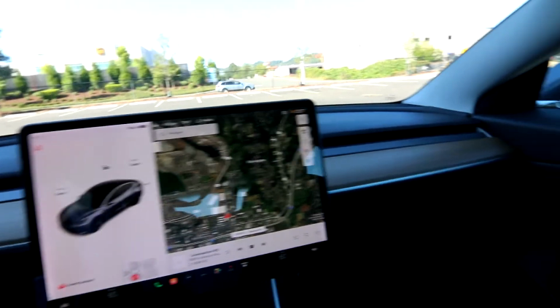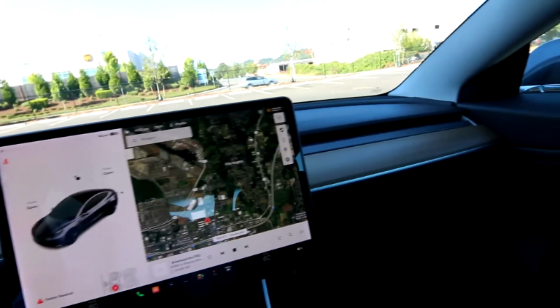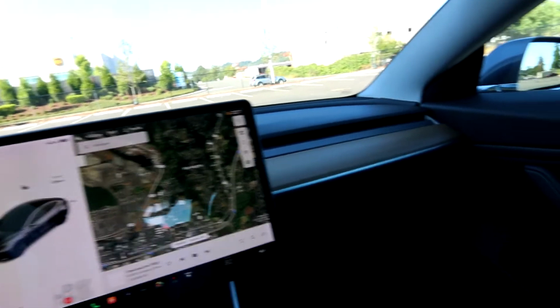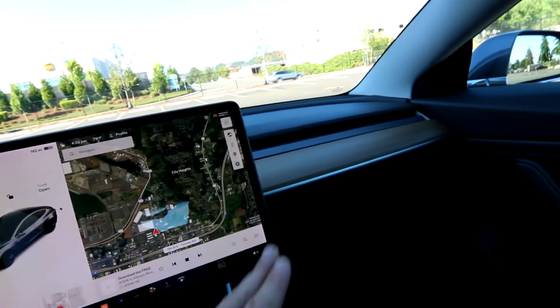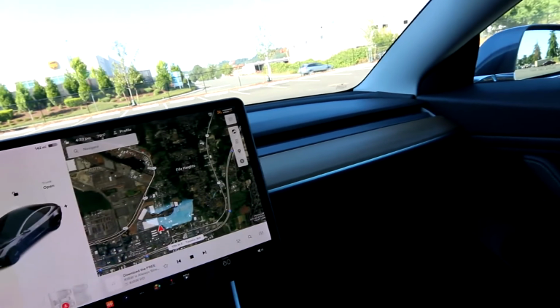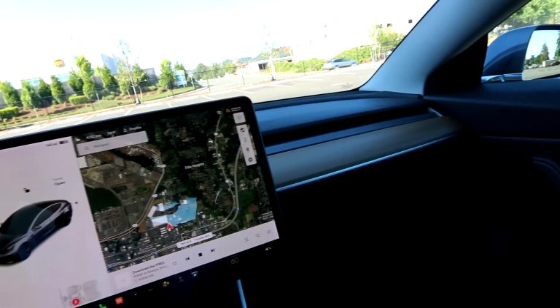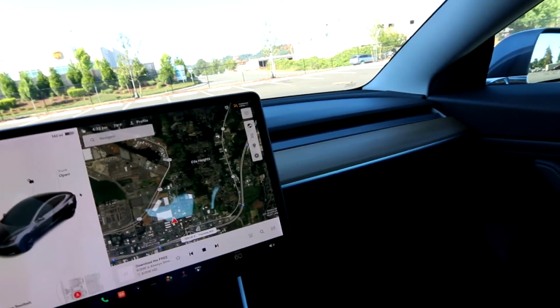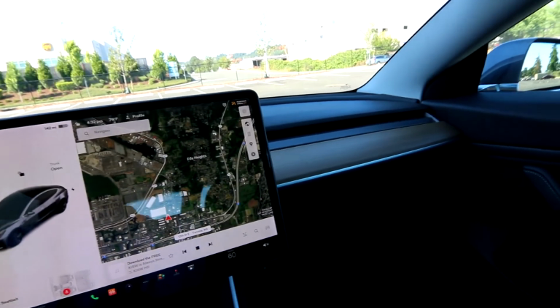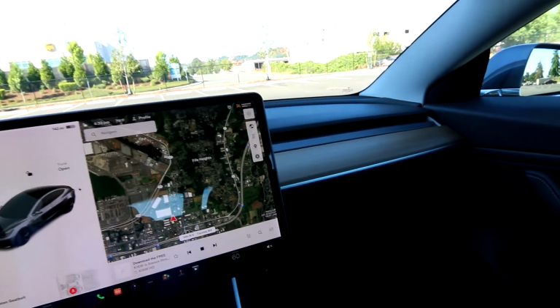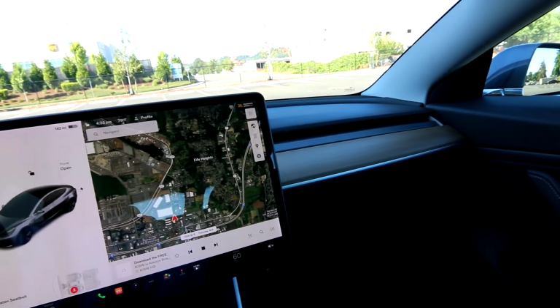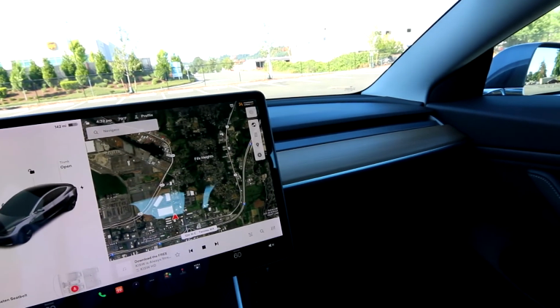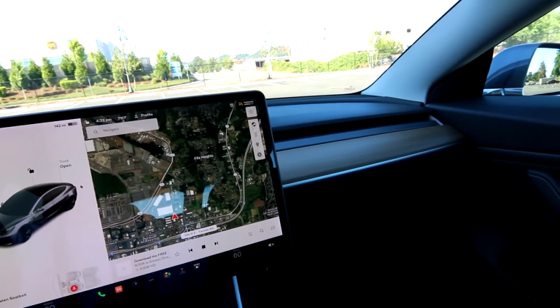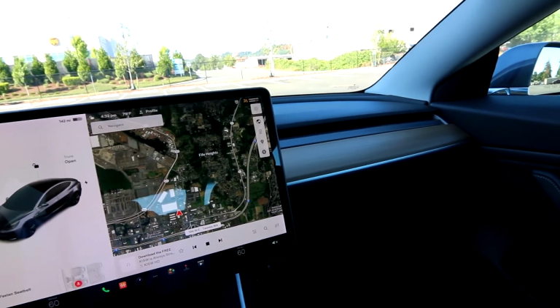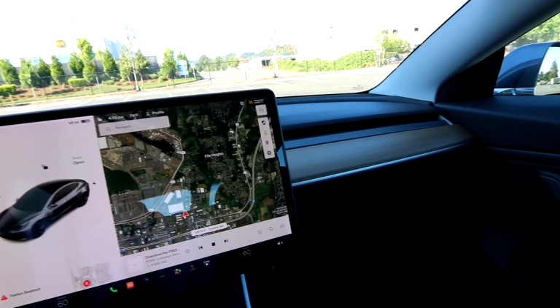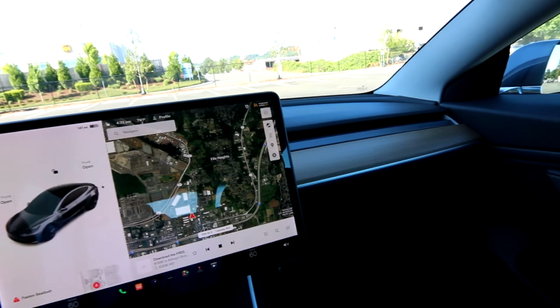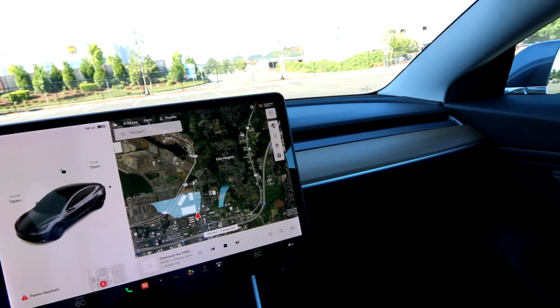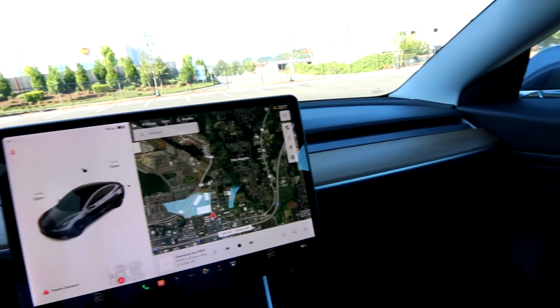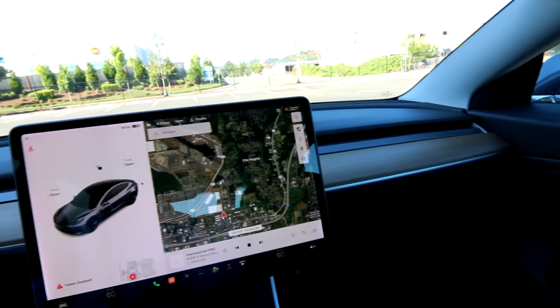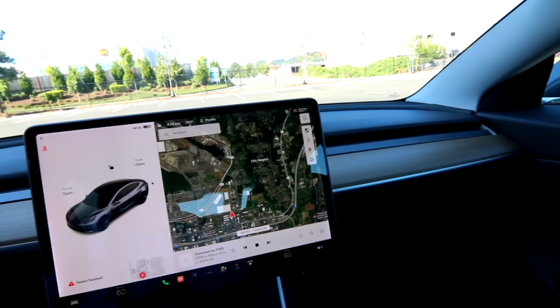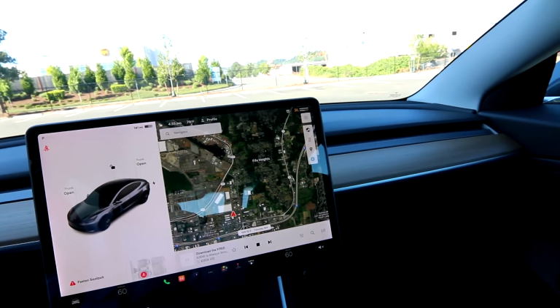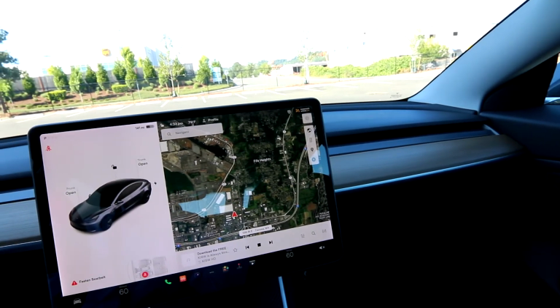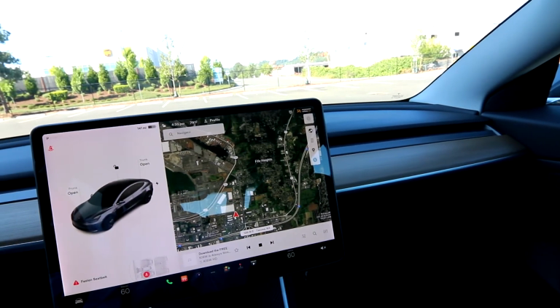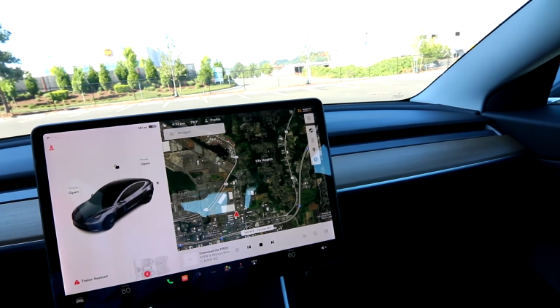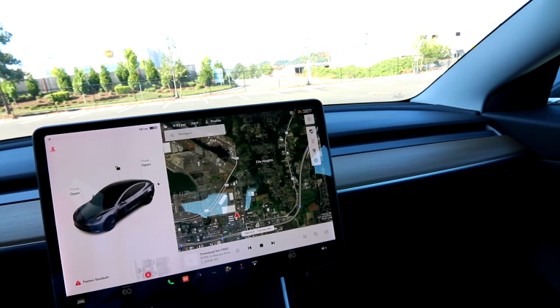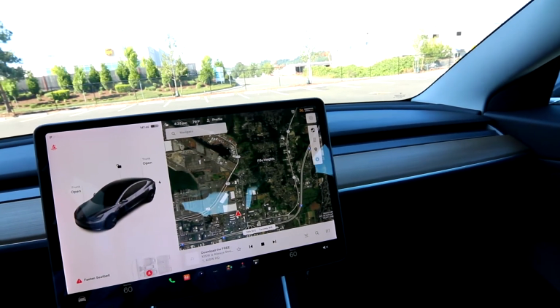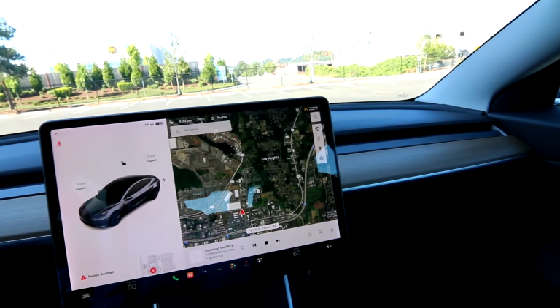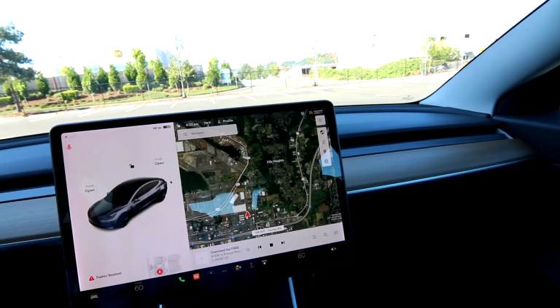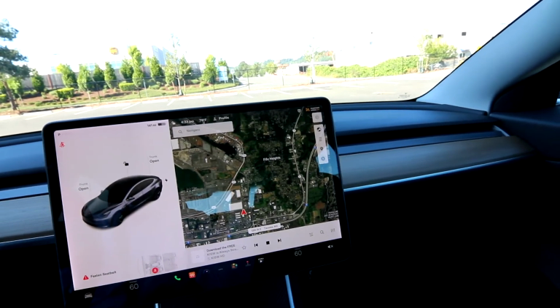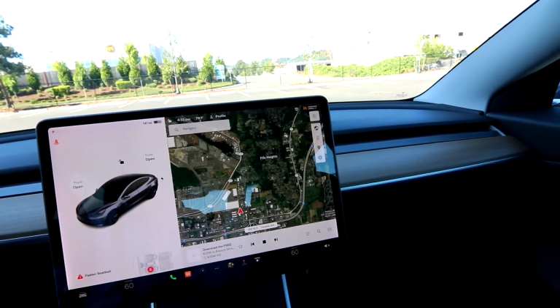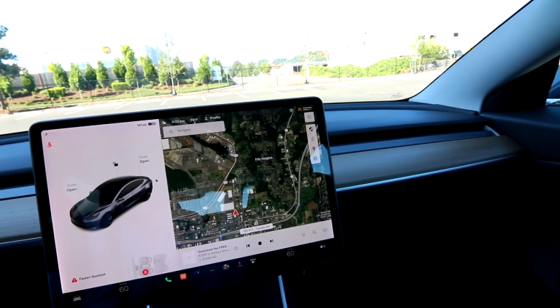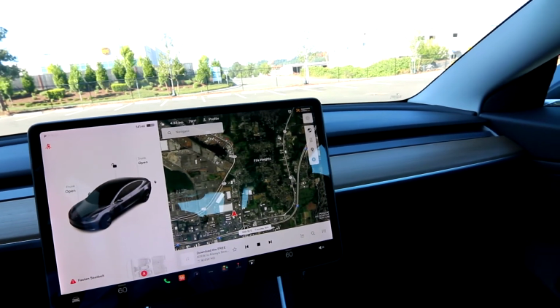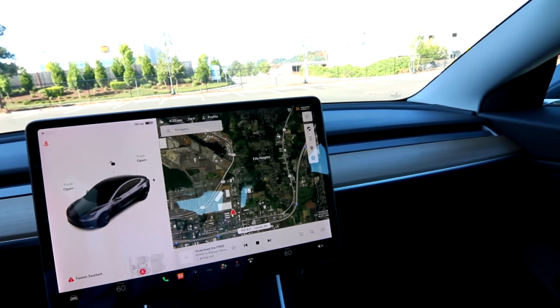In the glove compartment there's a drive for a compact flash drive, so you can record all that data. All sorts of cool stuff.